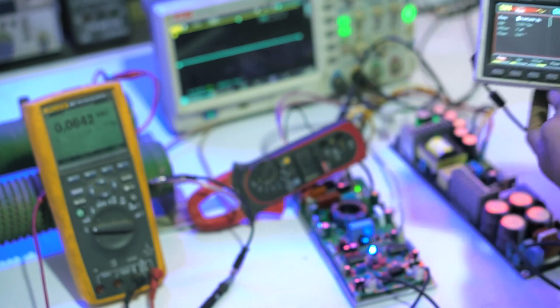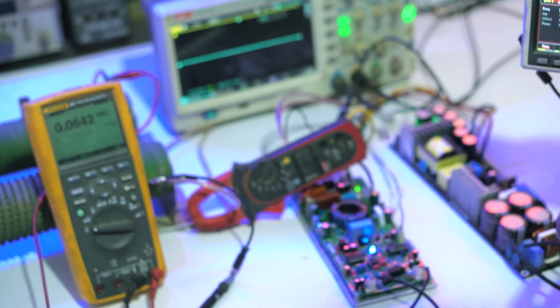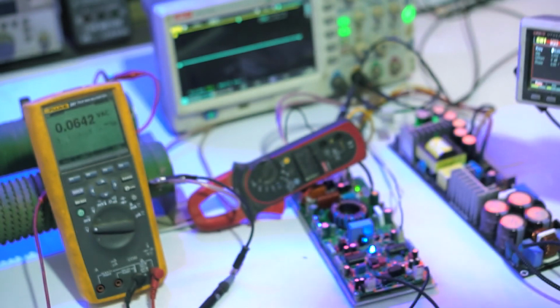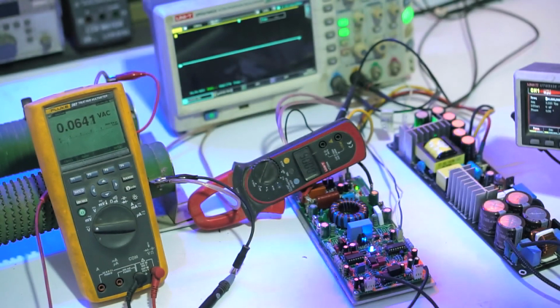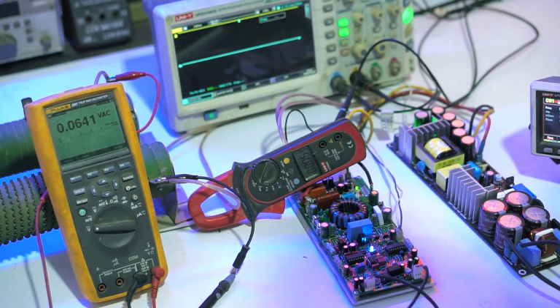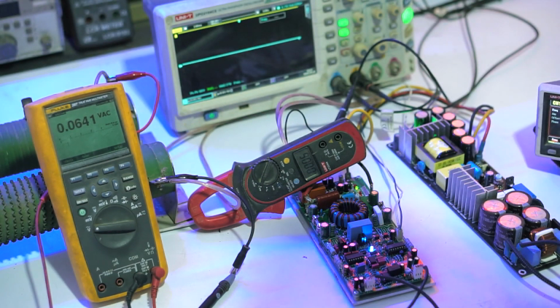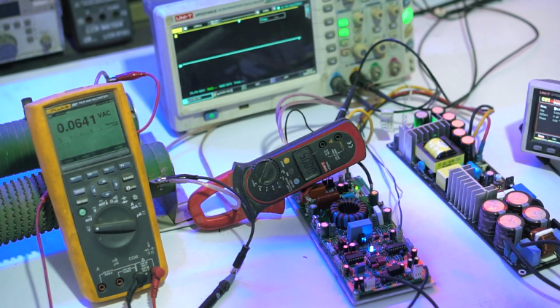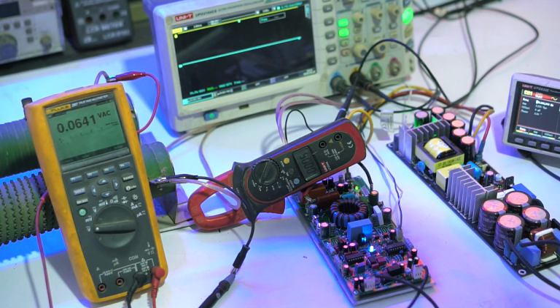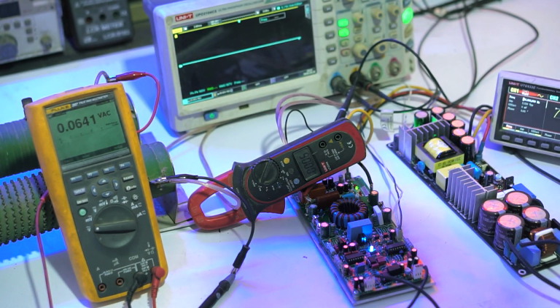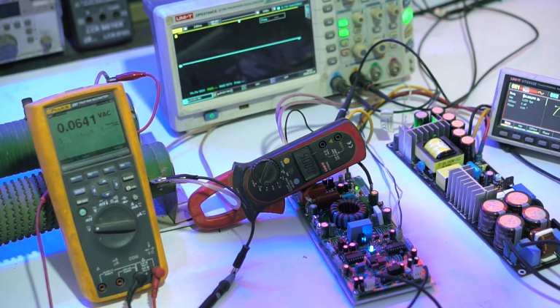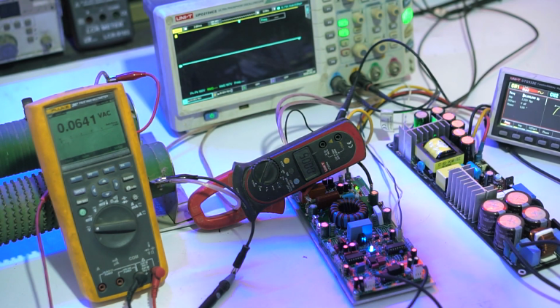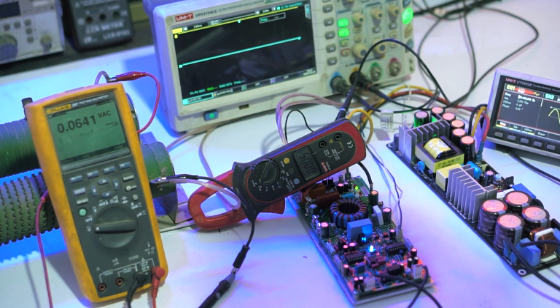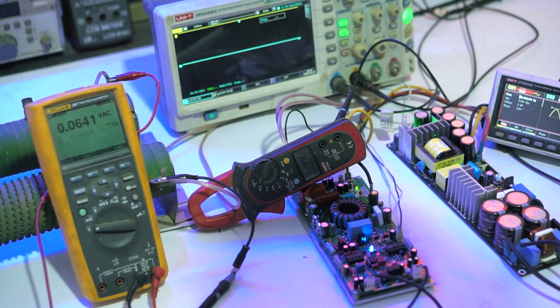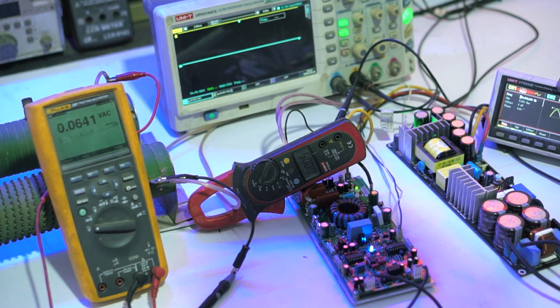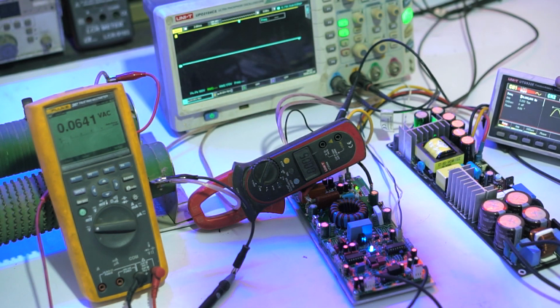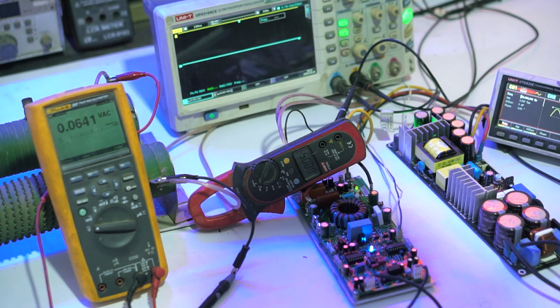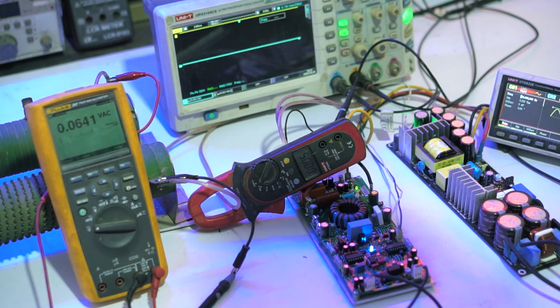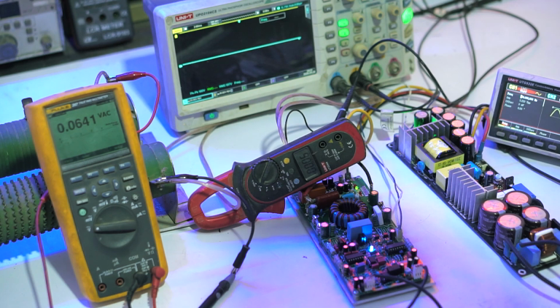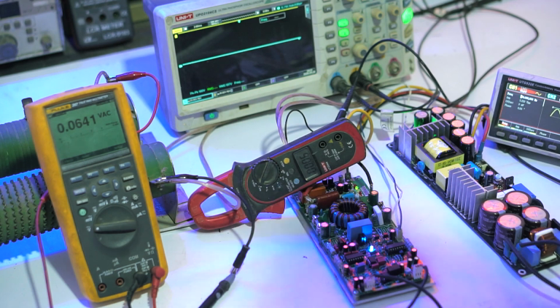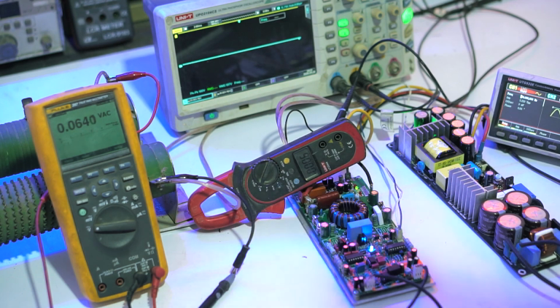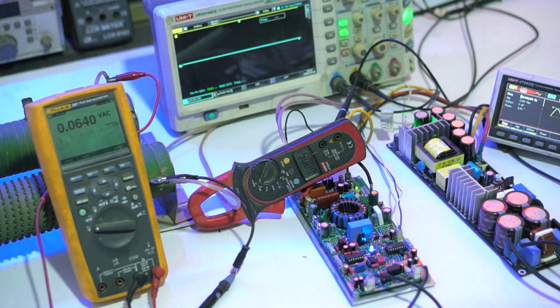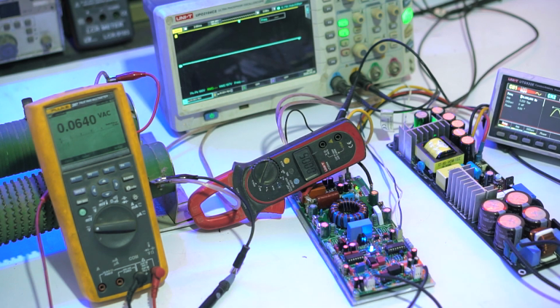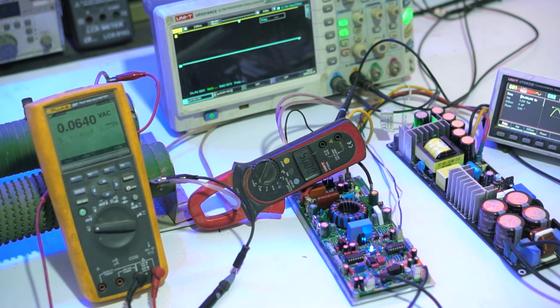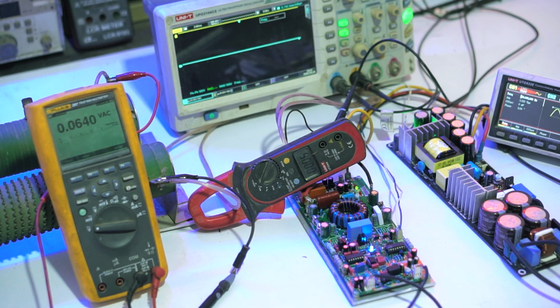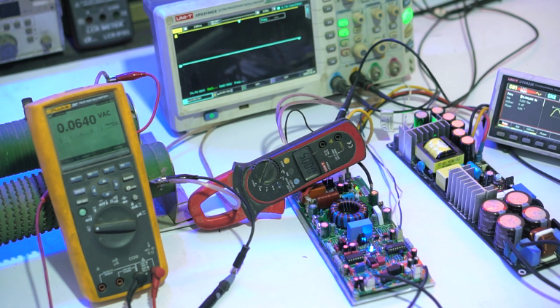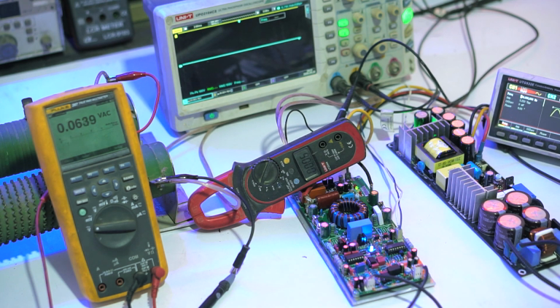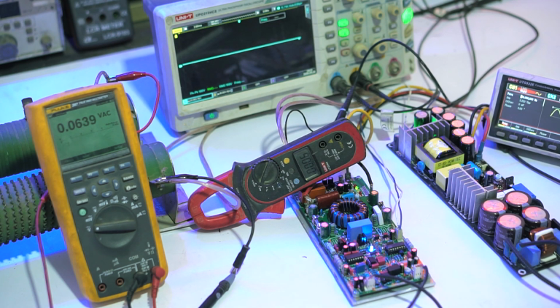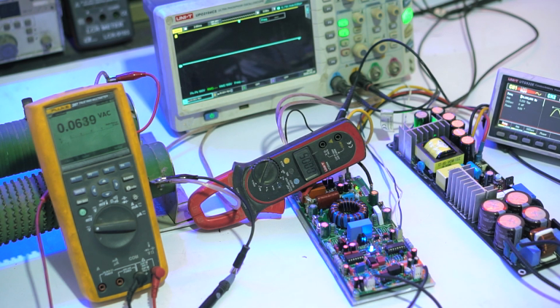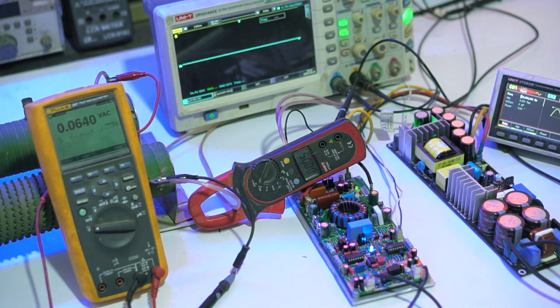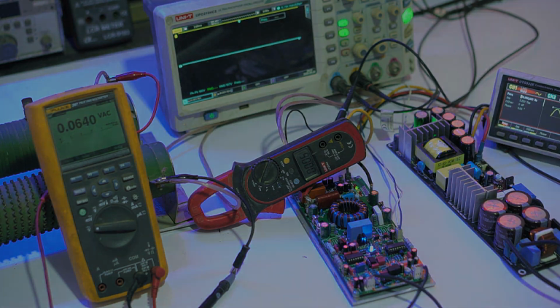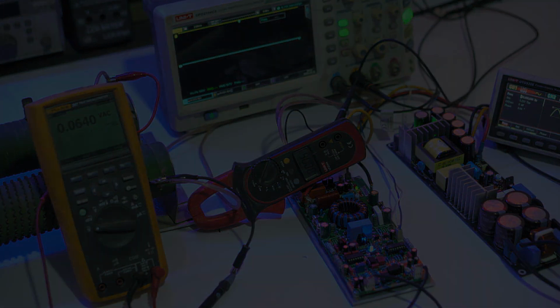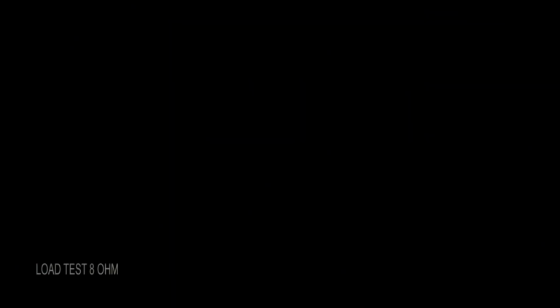Let's increase the volume and measure the voltage and current obtained at 8 ohm load.